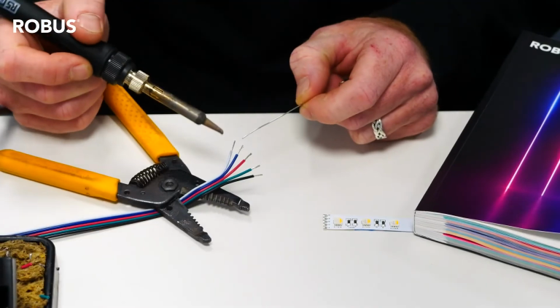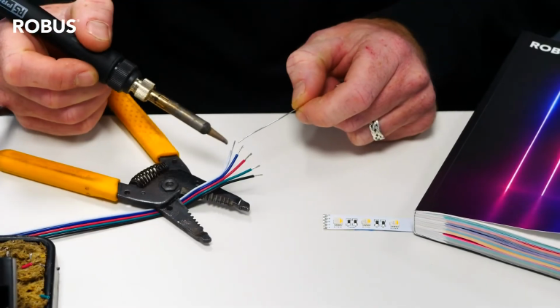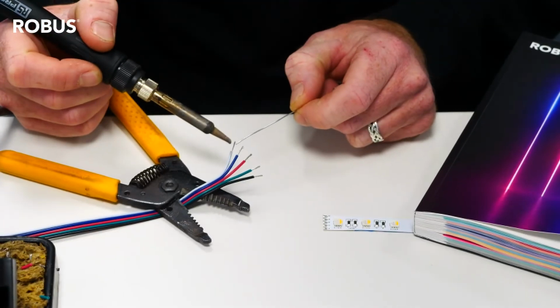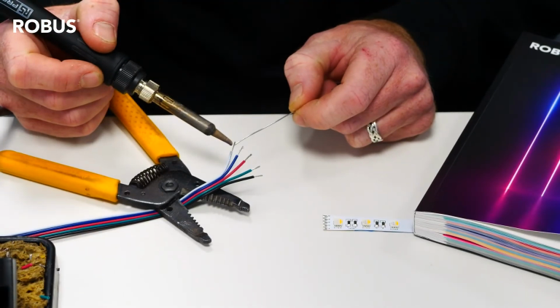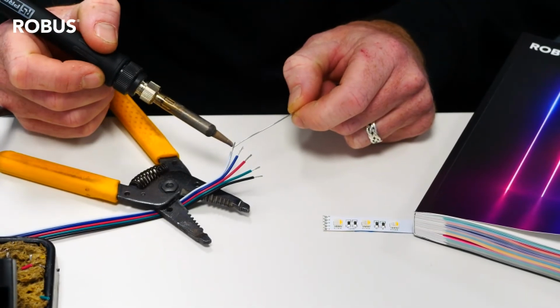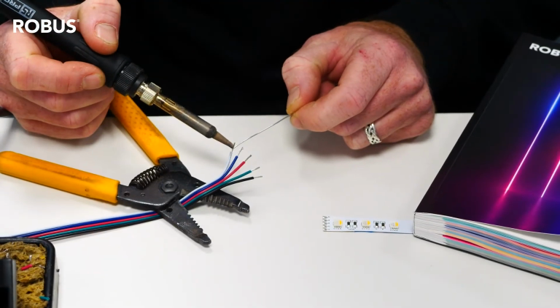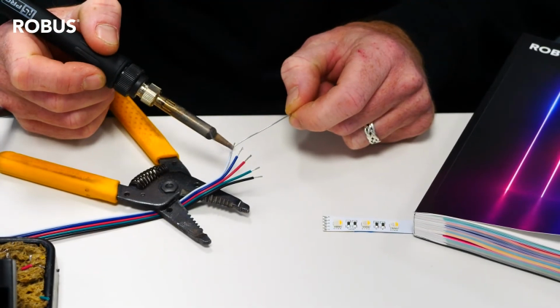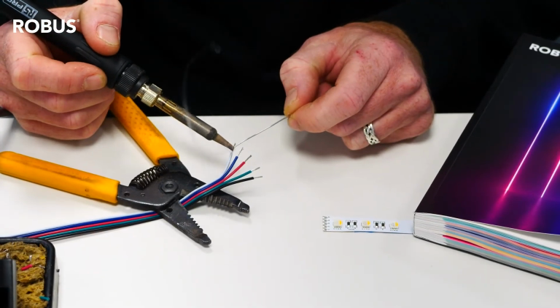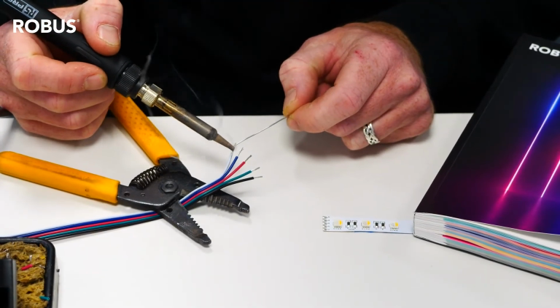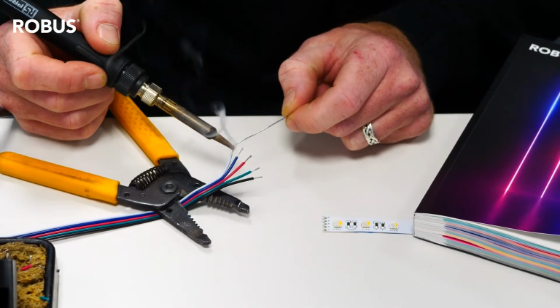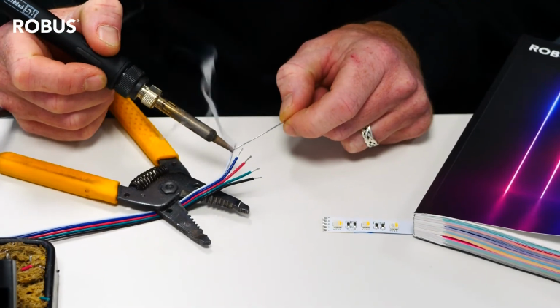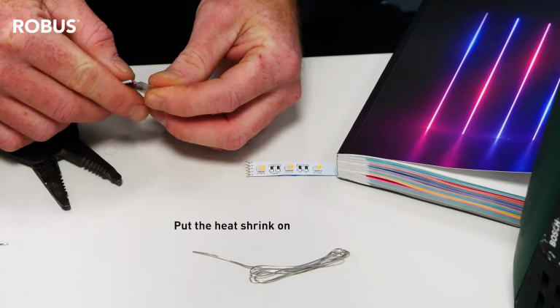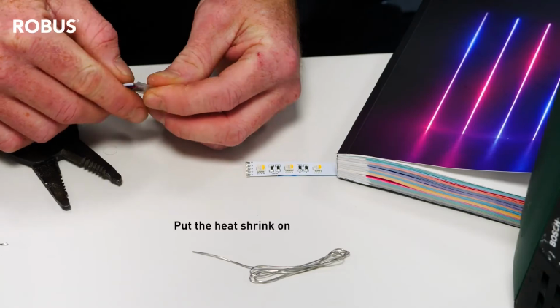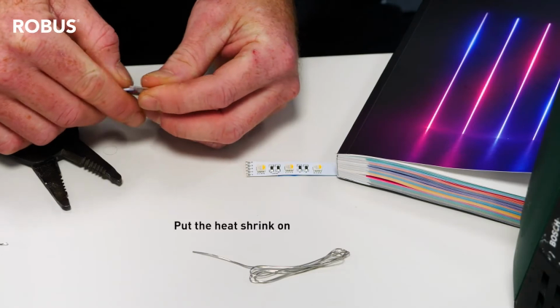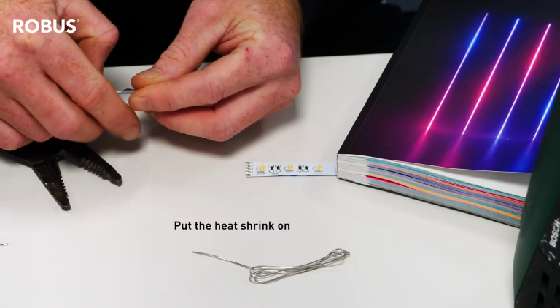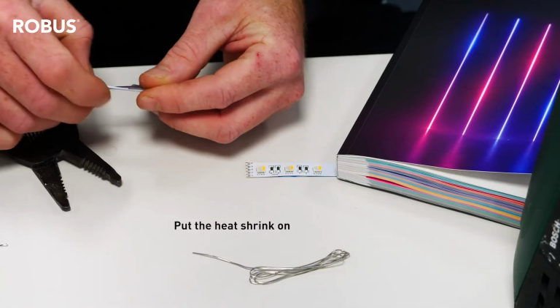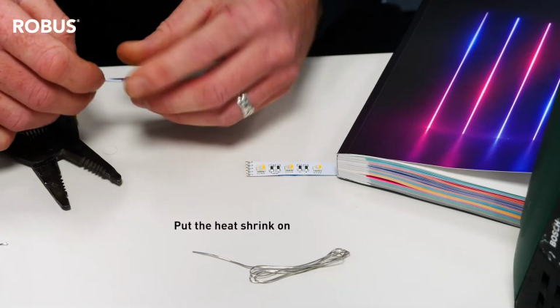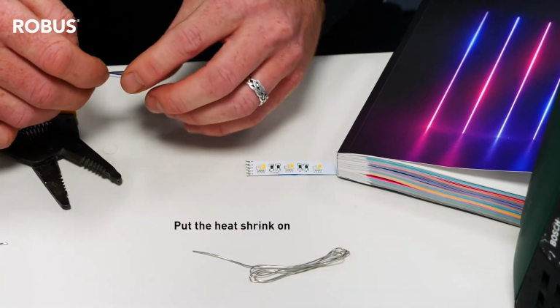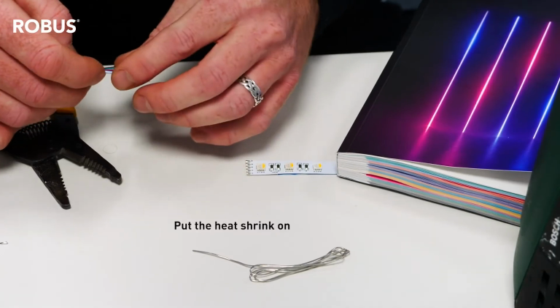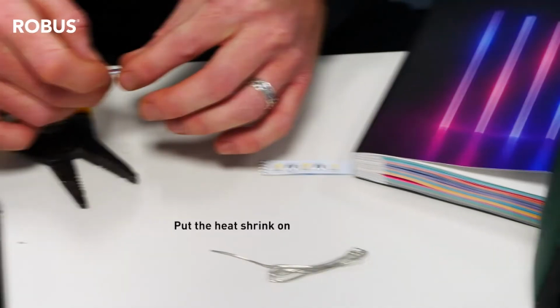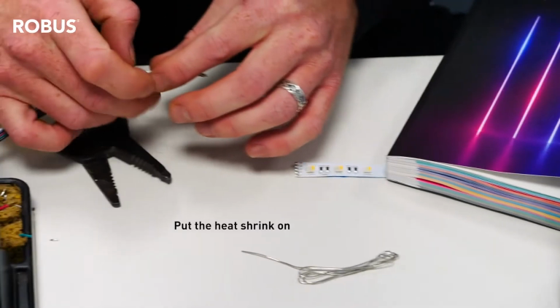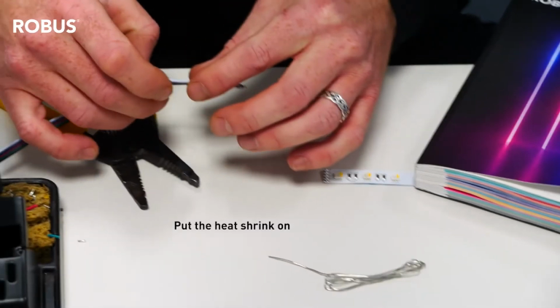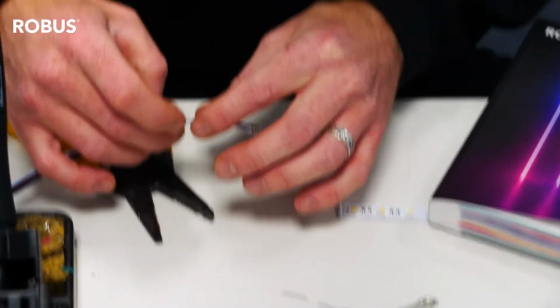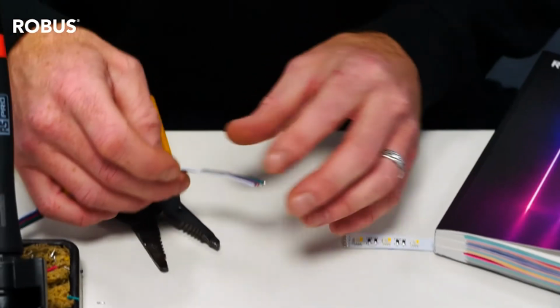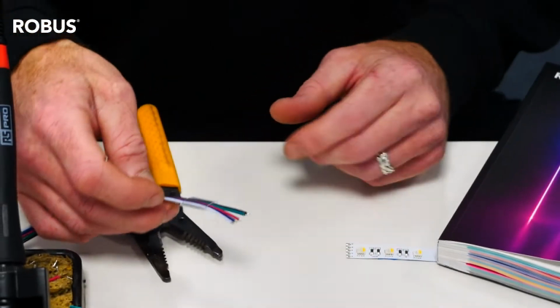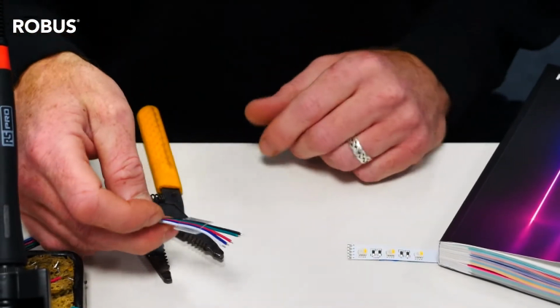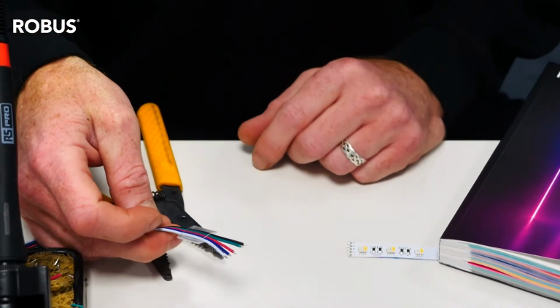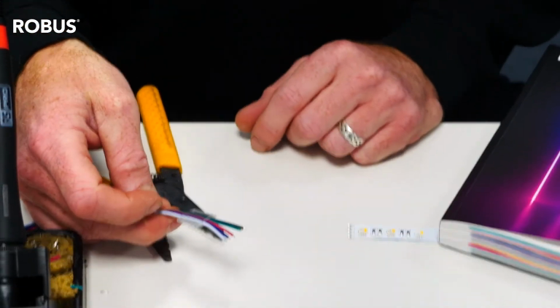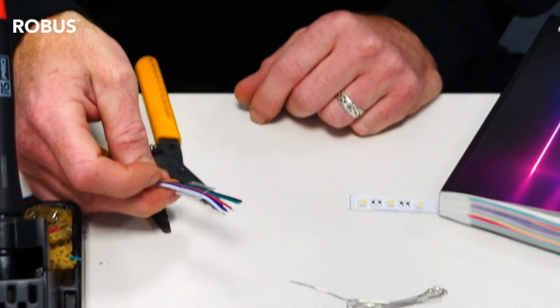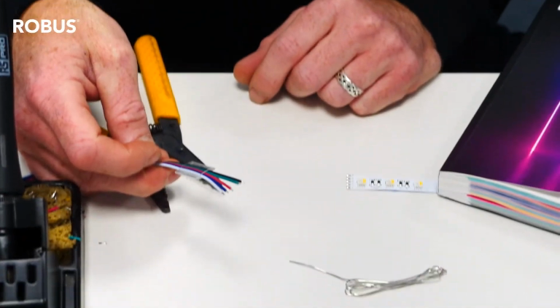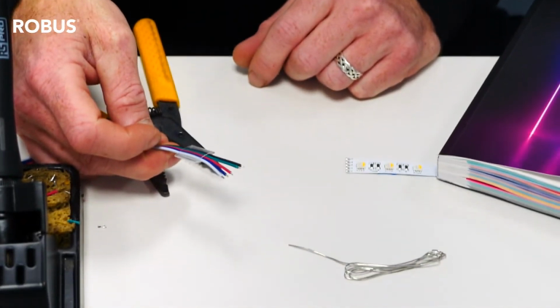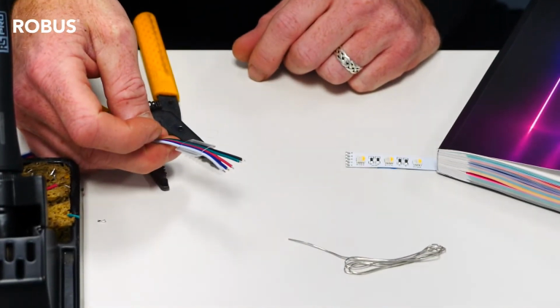He measures, cuts, solders and adds heat shrink to complete the circuit.